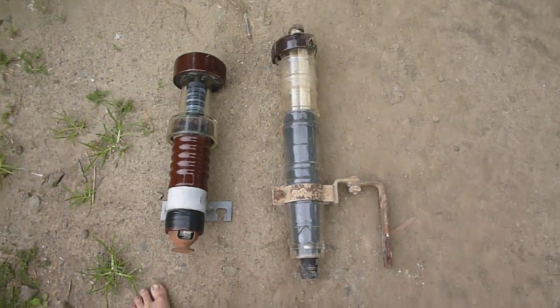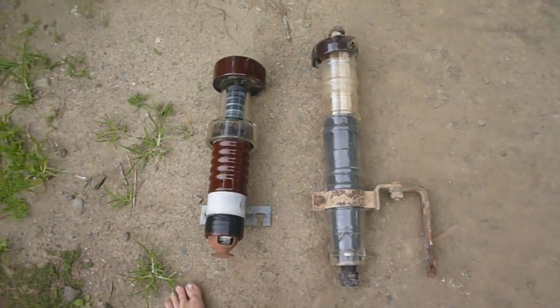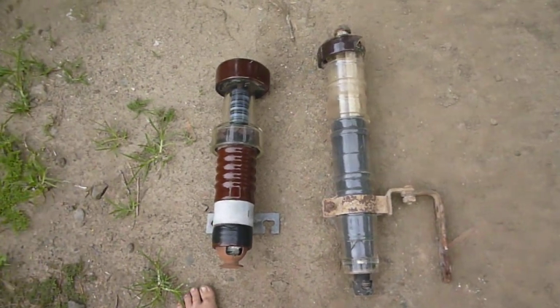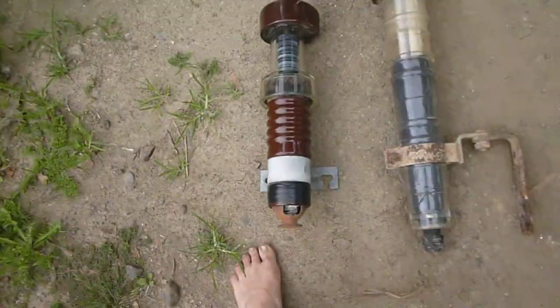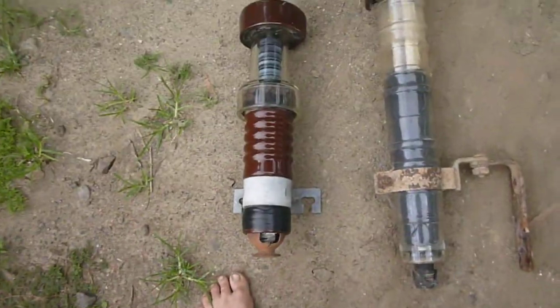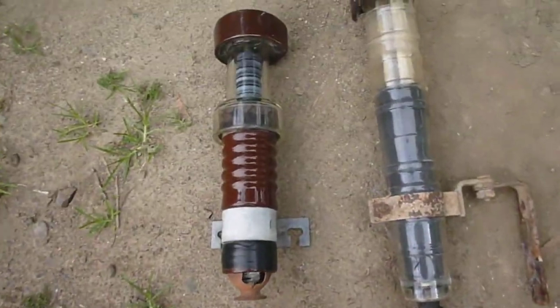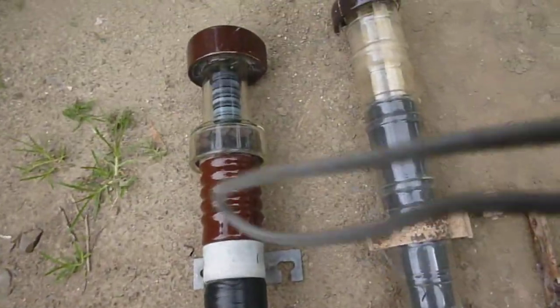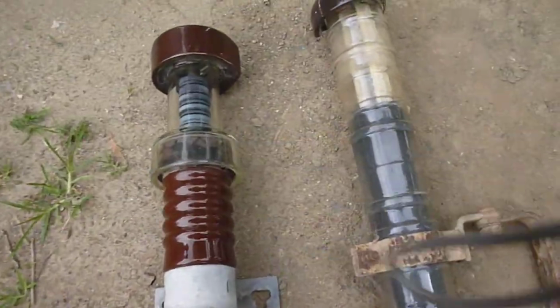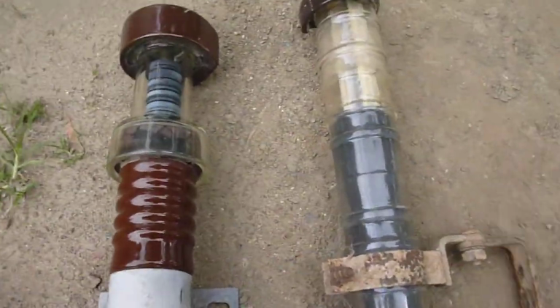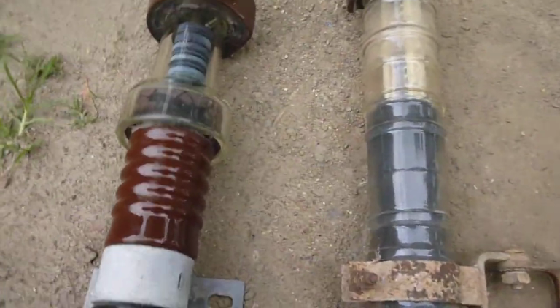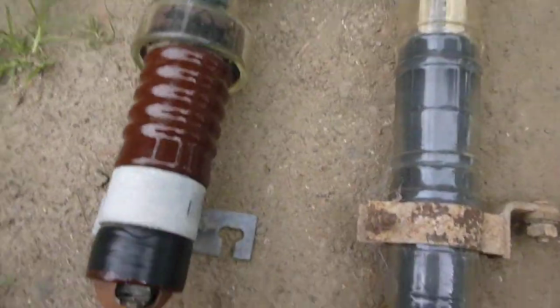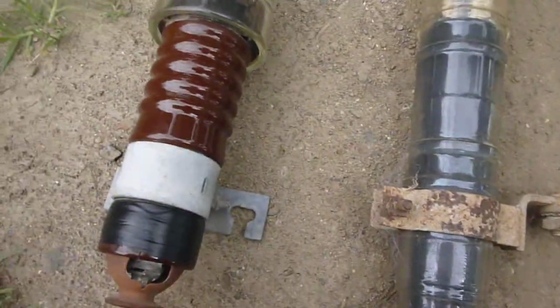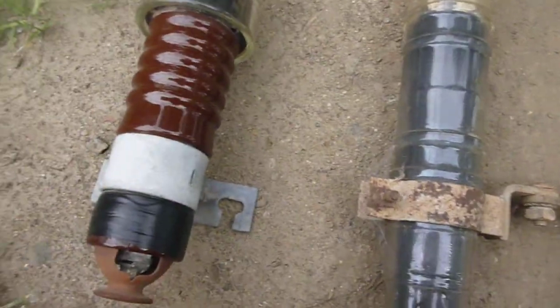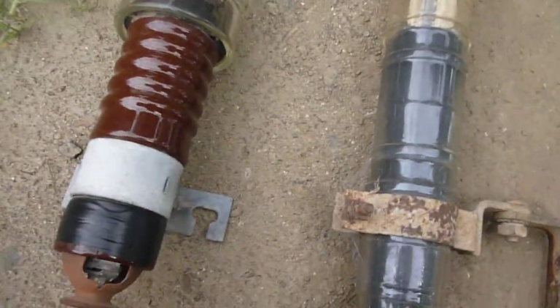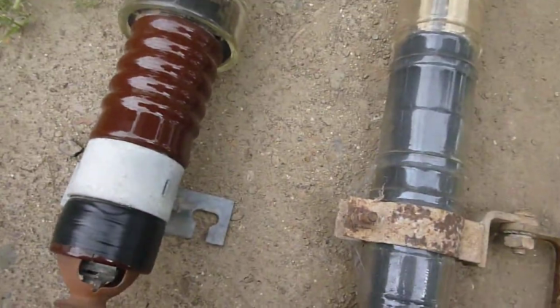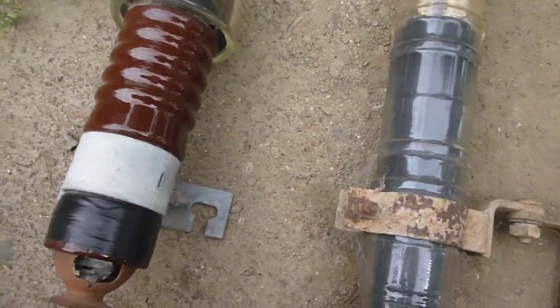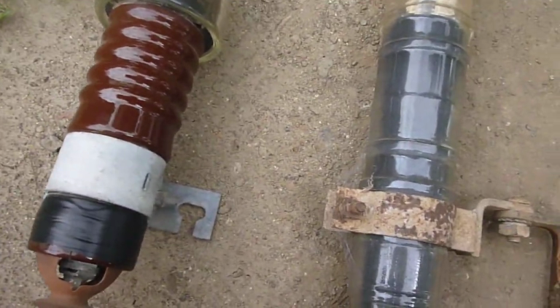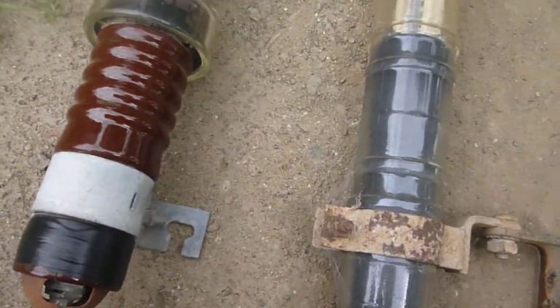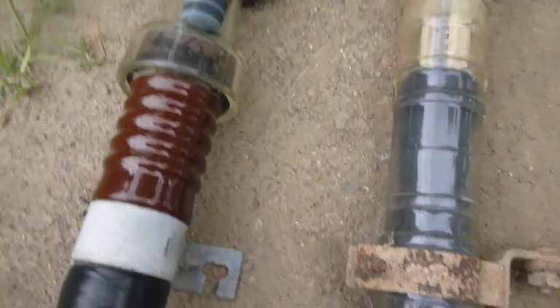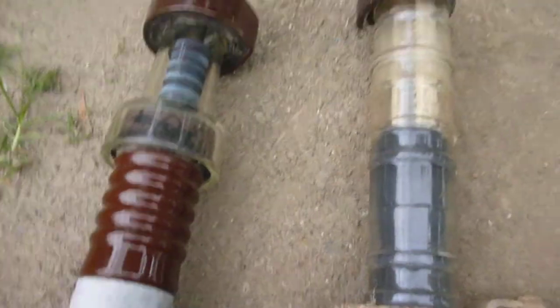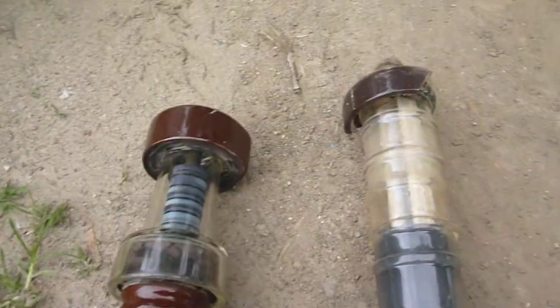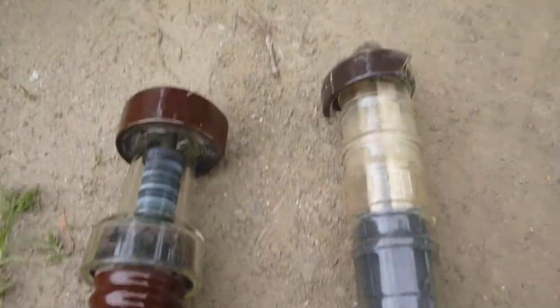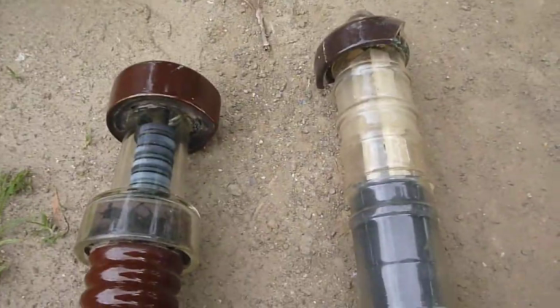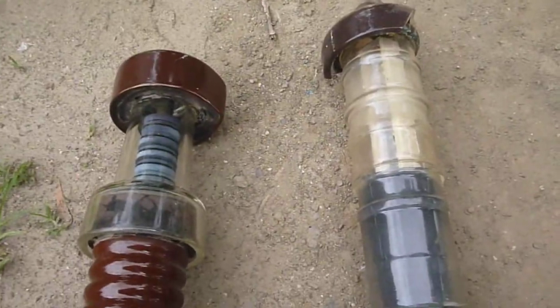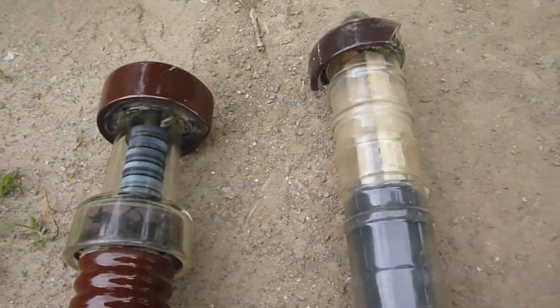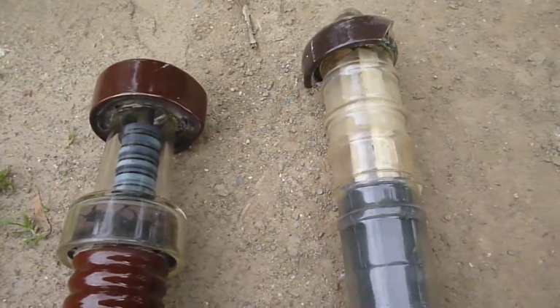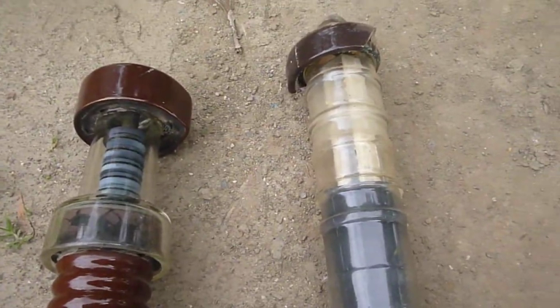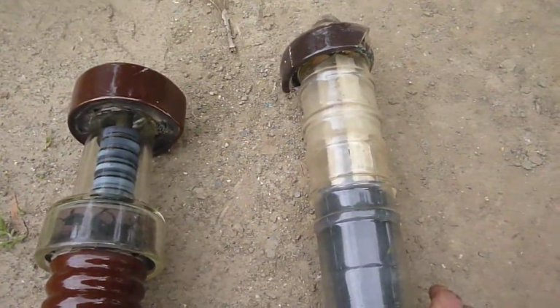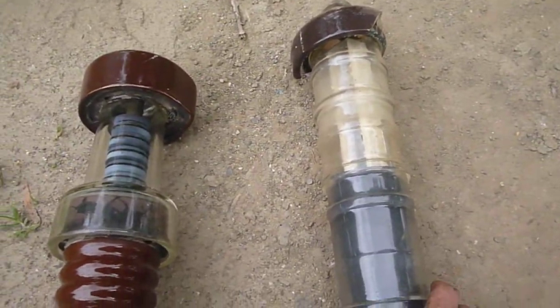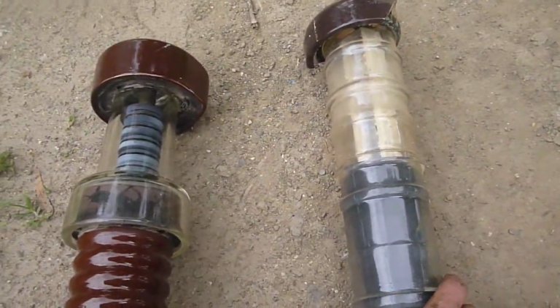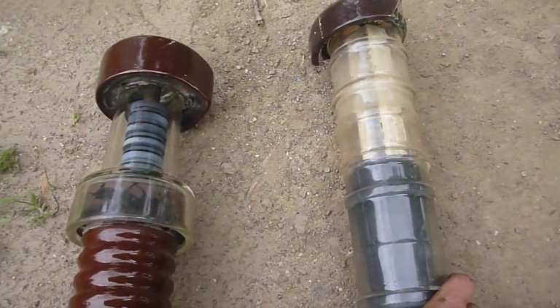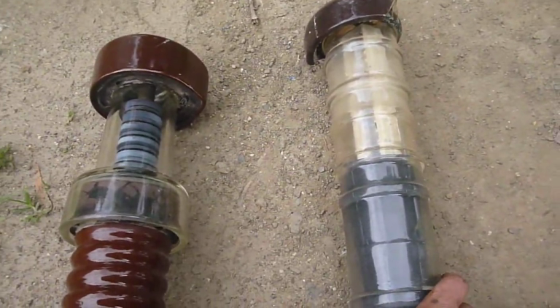Hello there, Tony again. Today we have two lightning arresters.